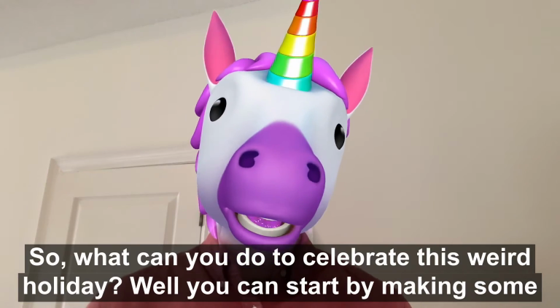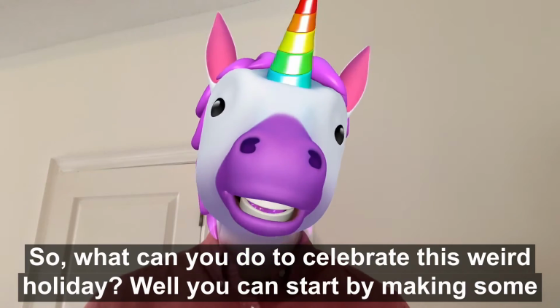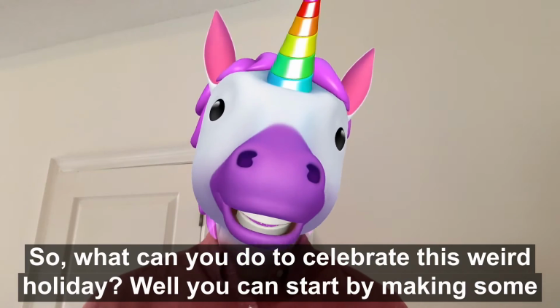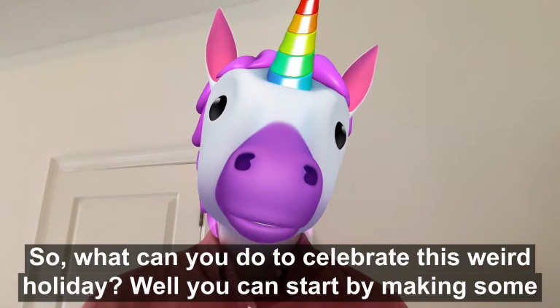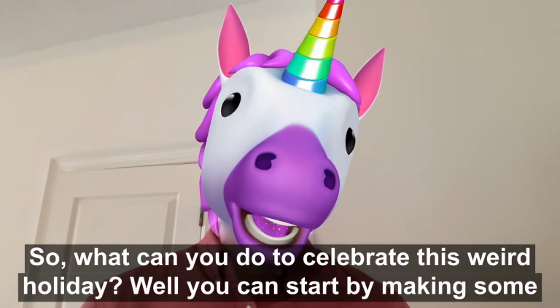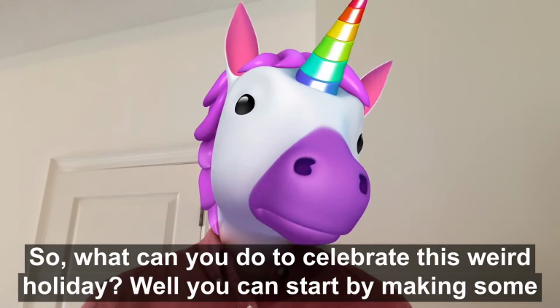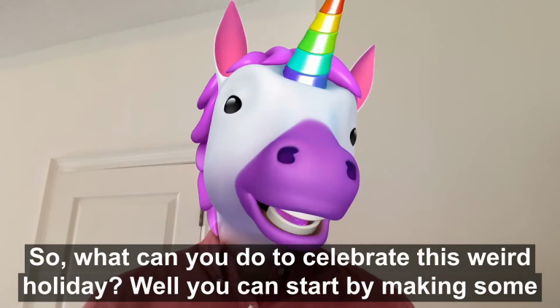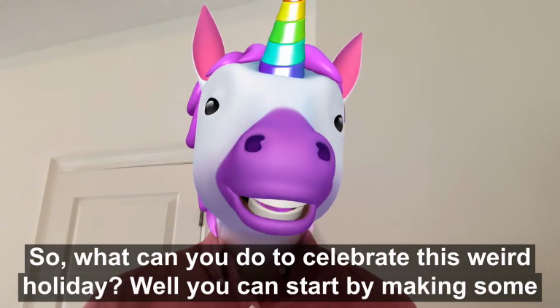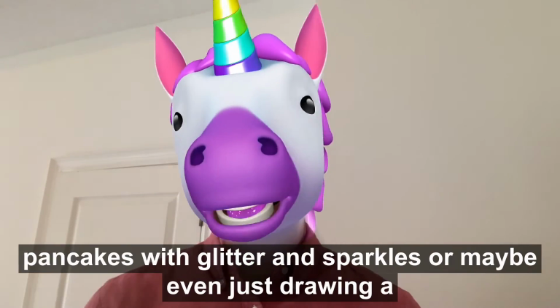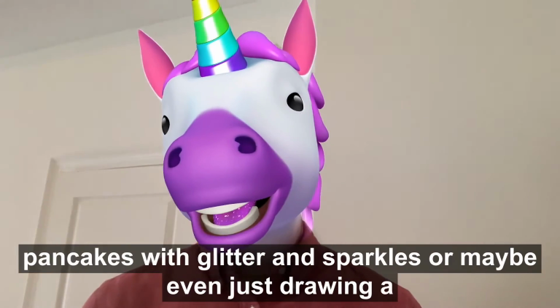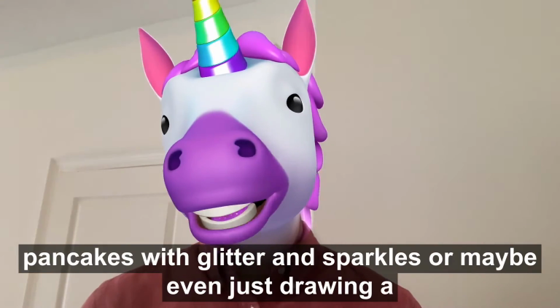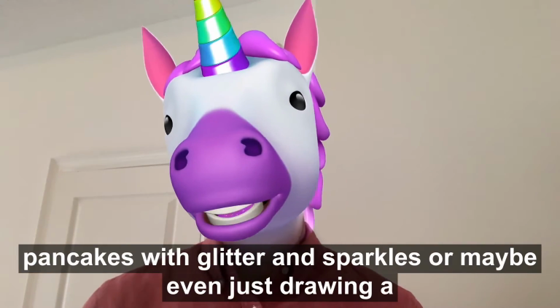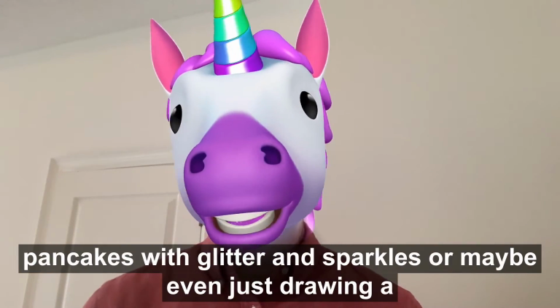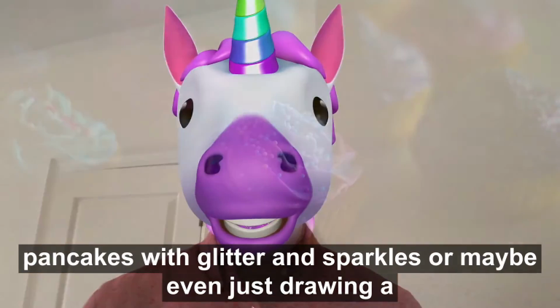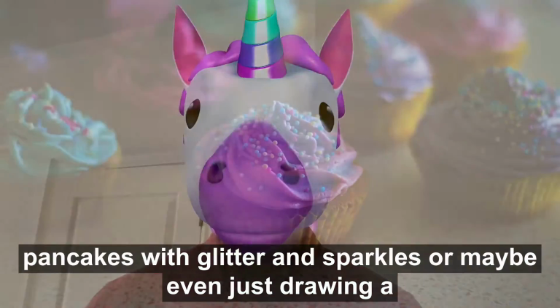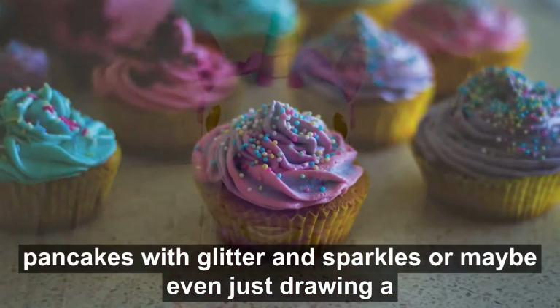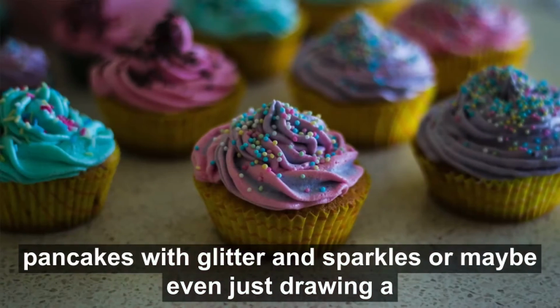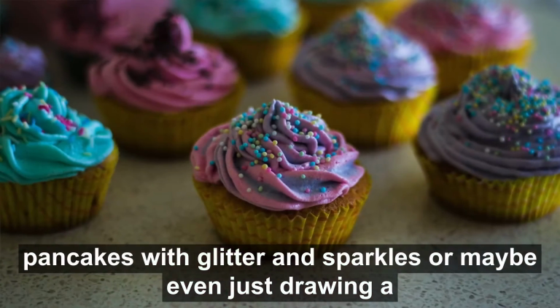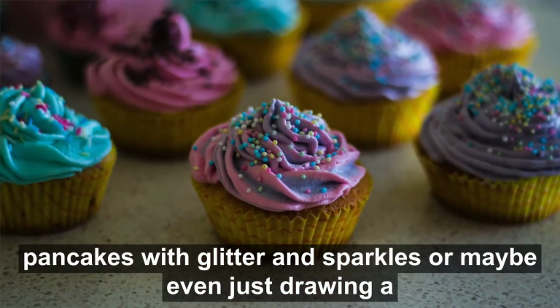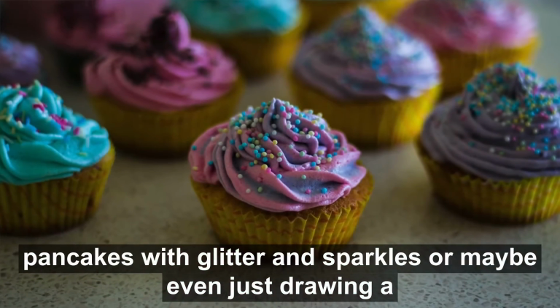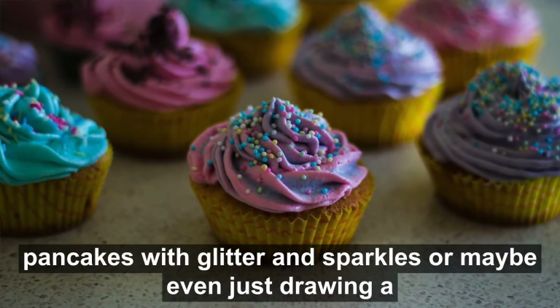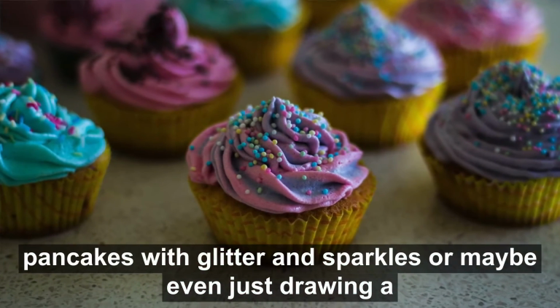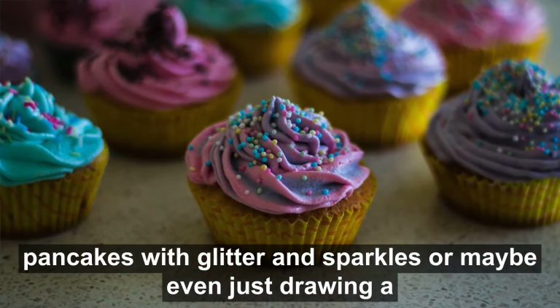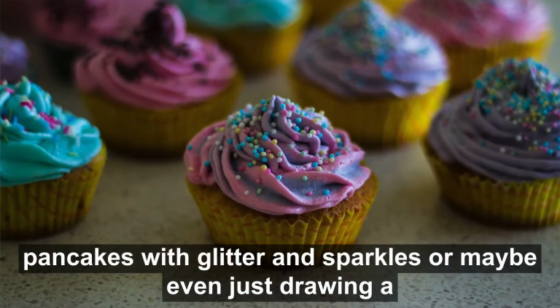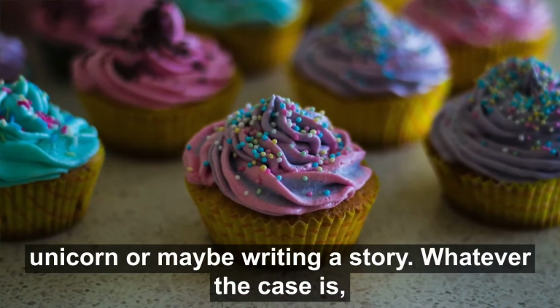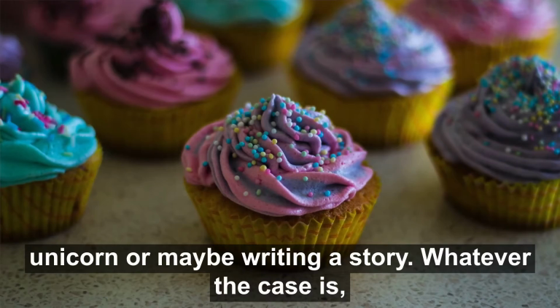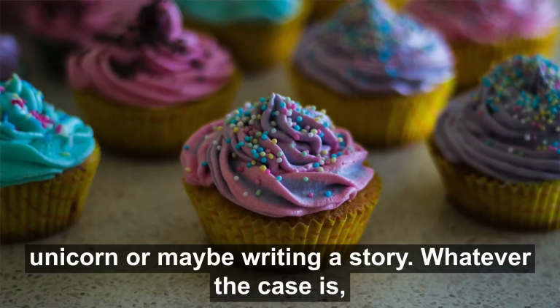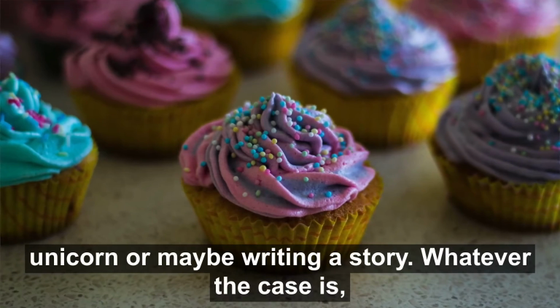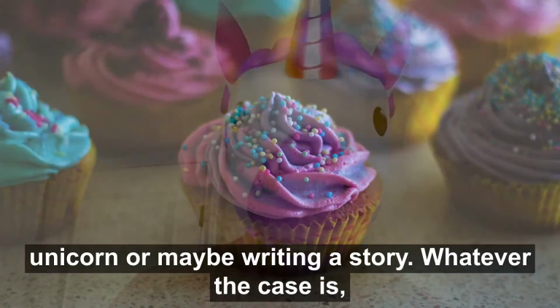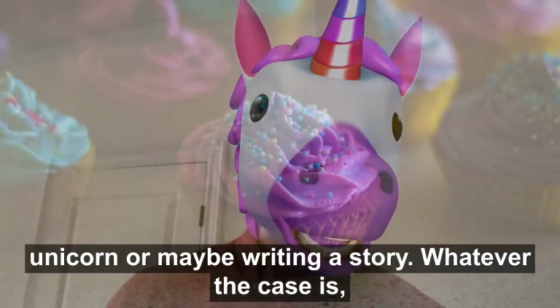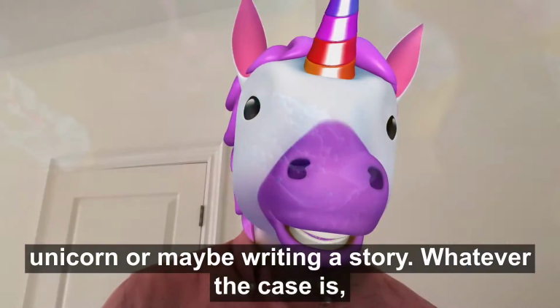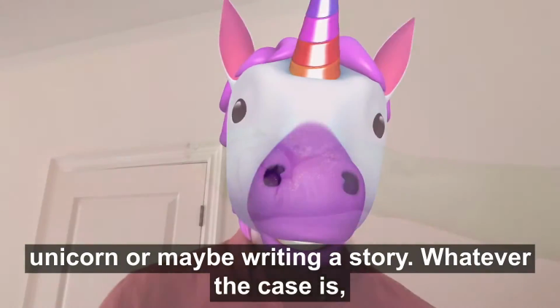Well, you can start by making some pancakes with glitter and sparkles, or maybe even just drawing a unicorn, or maybe writing a story.